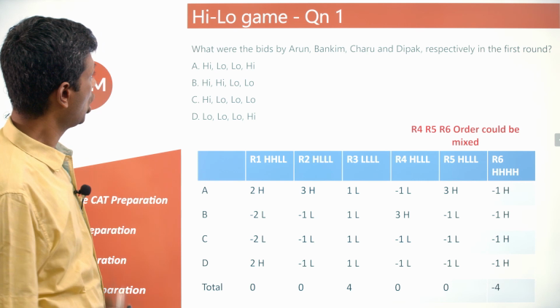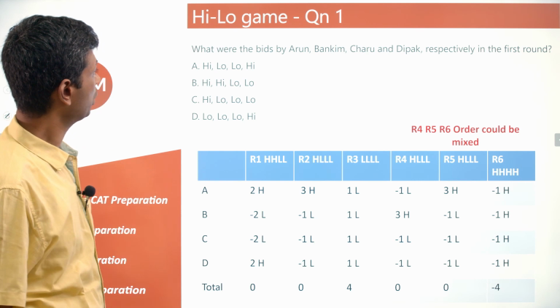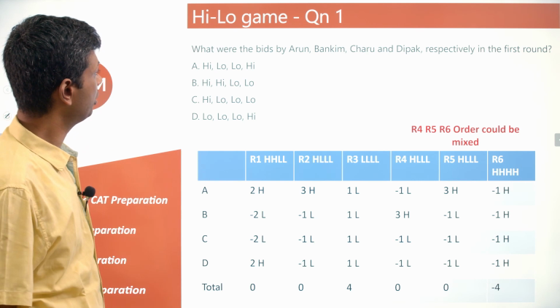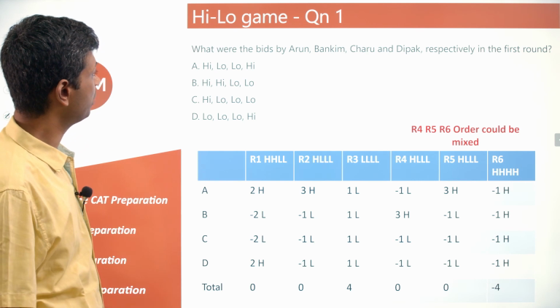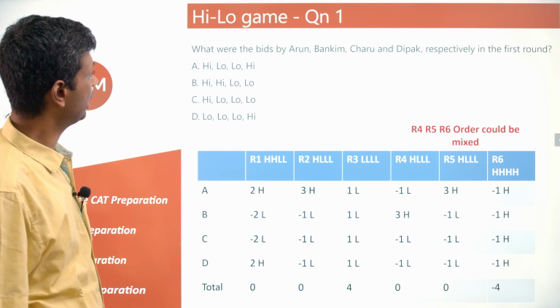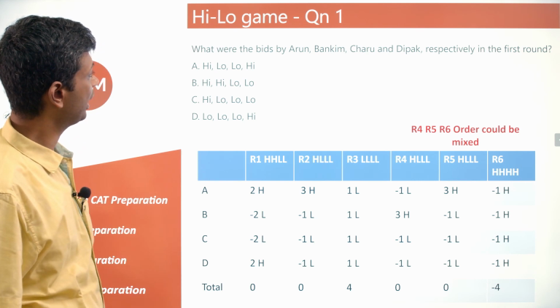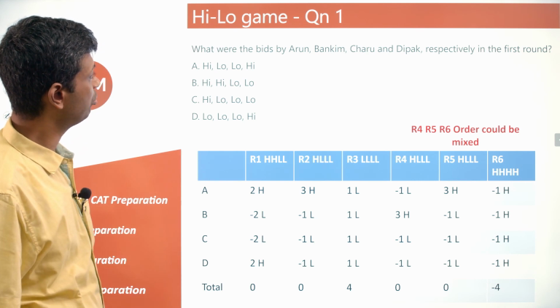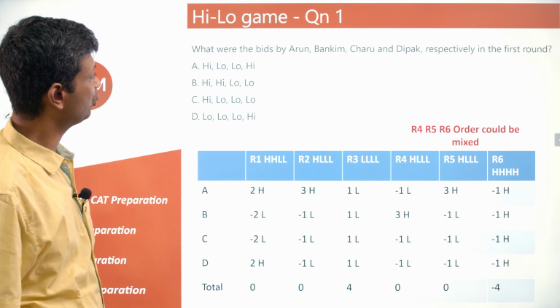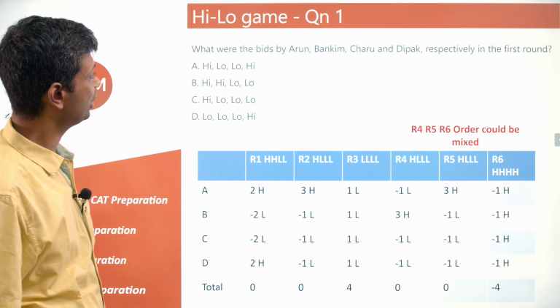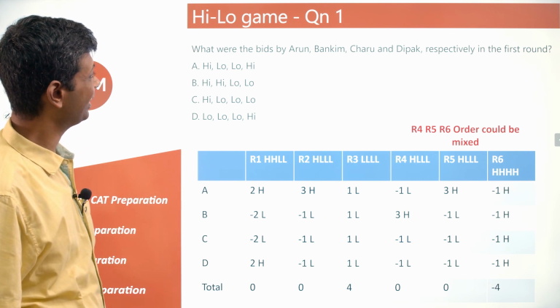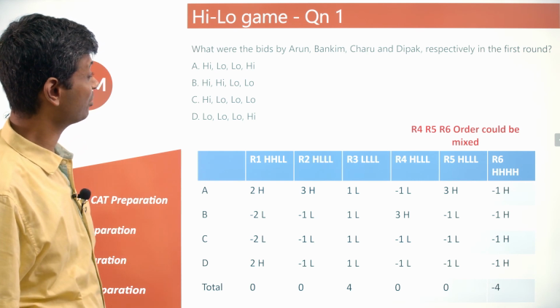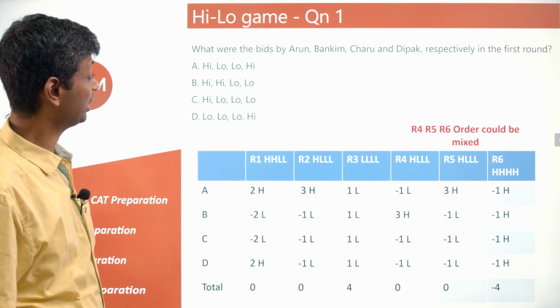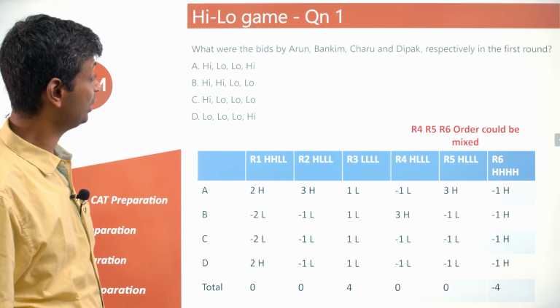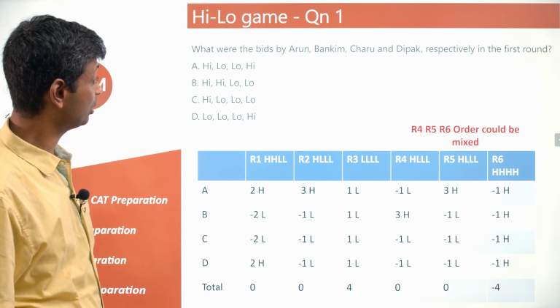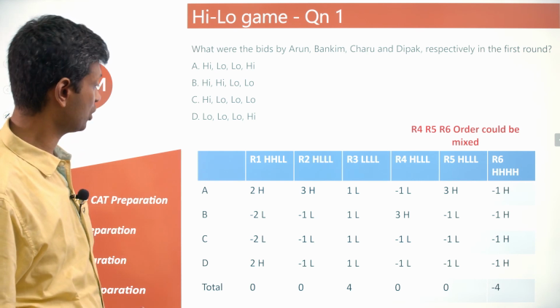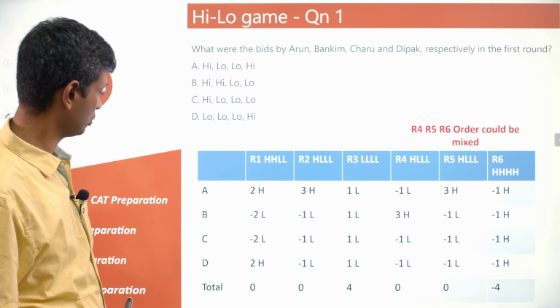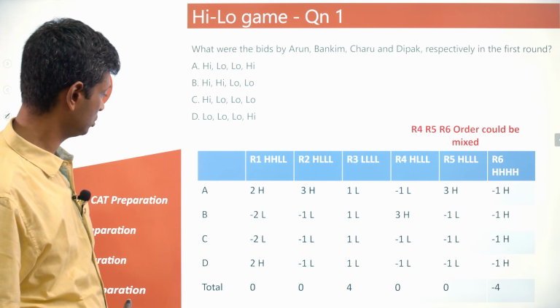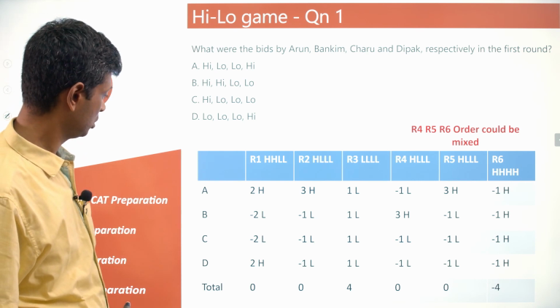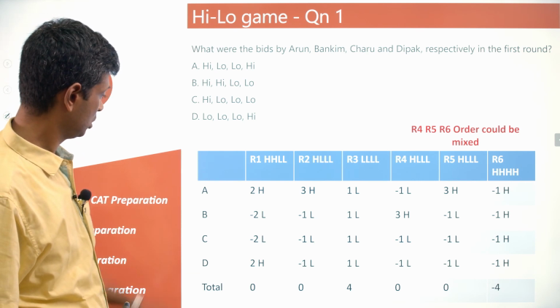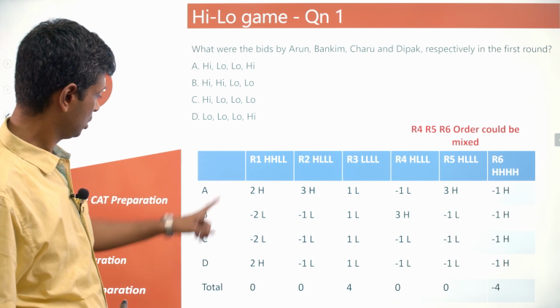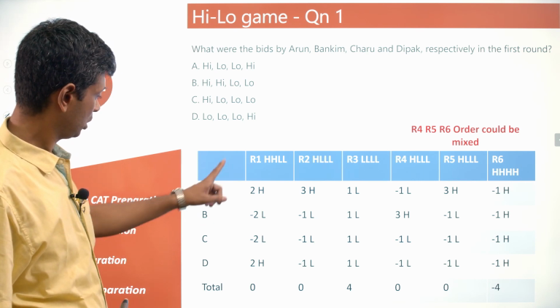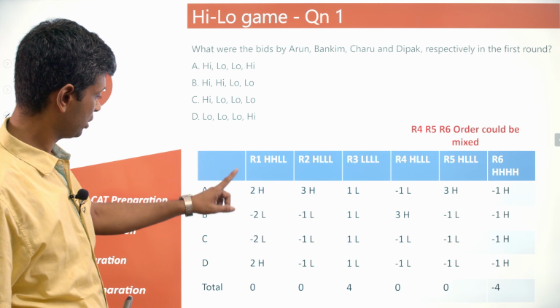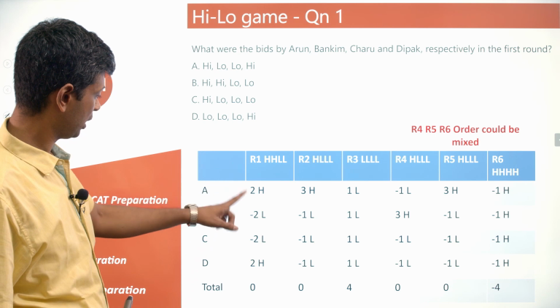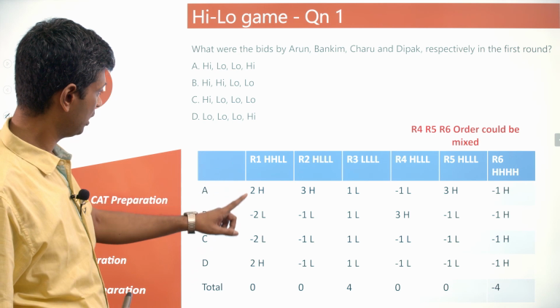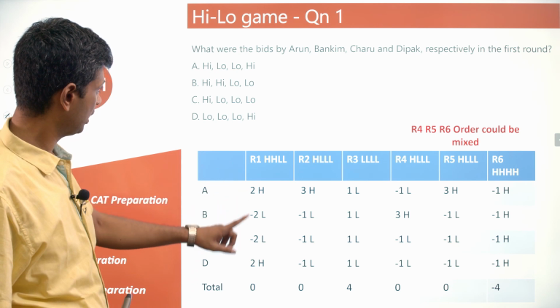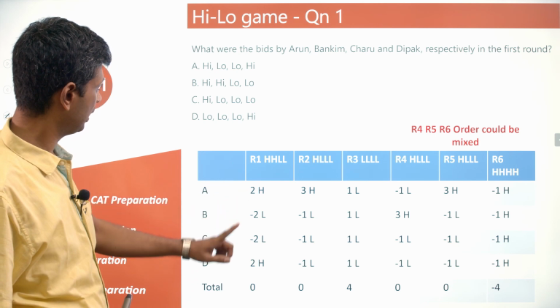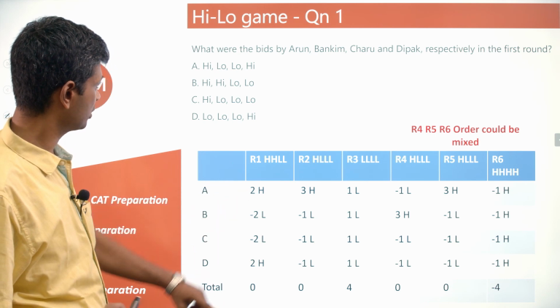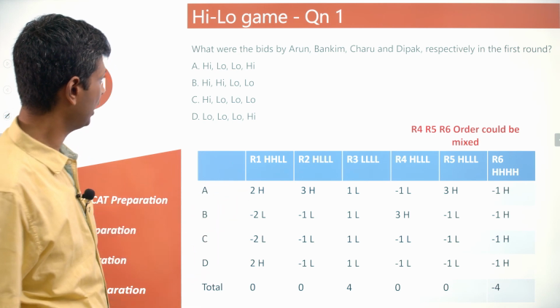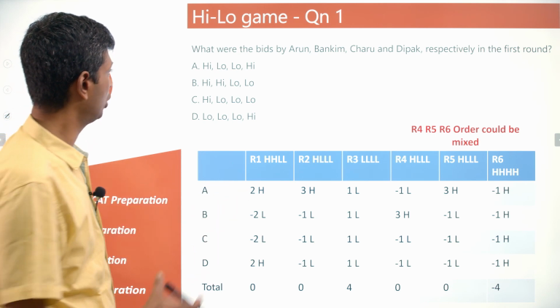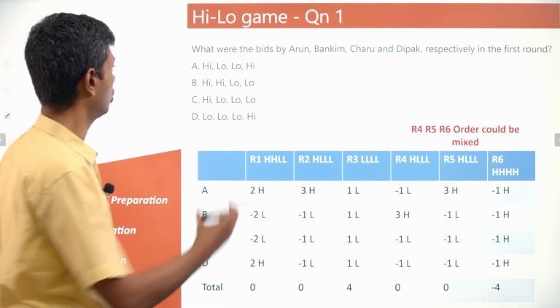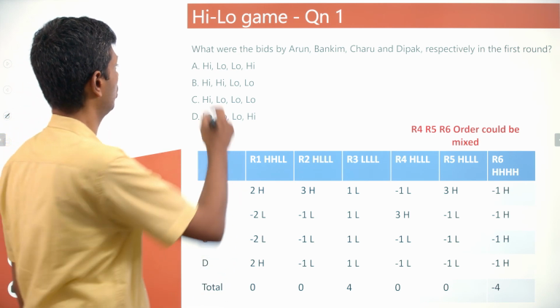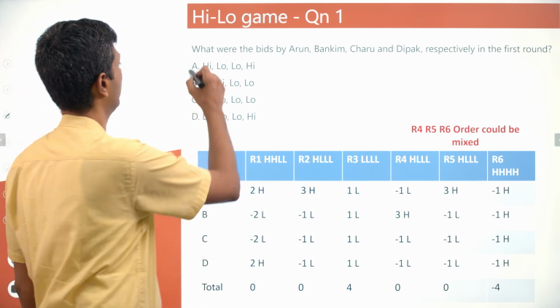Question: What are the bids made by Arun, Bankim, Charu, and Deepak respectively in the first round? Answer: High, Low, Low, High — since round 1 is the HHLL round with Arun and Deepak bidding high.